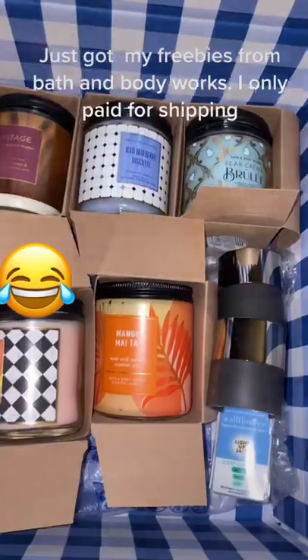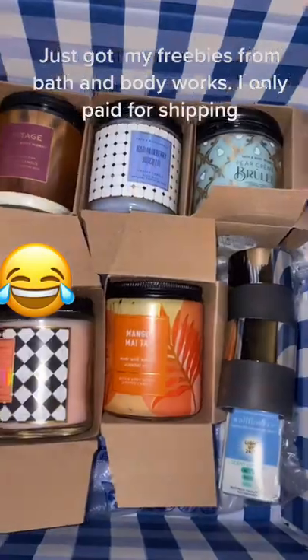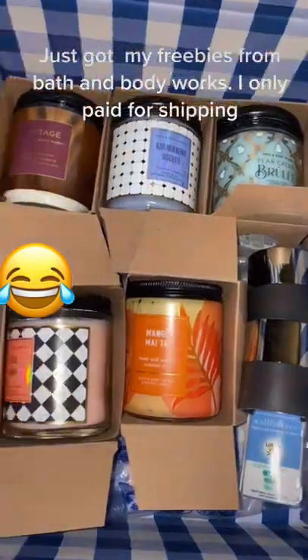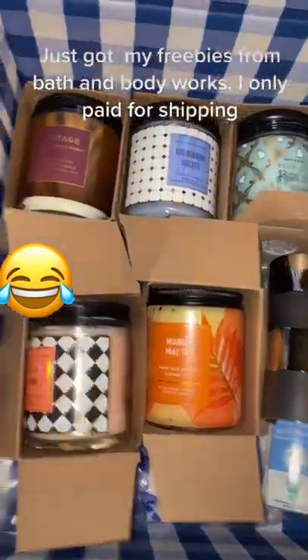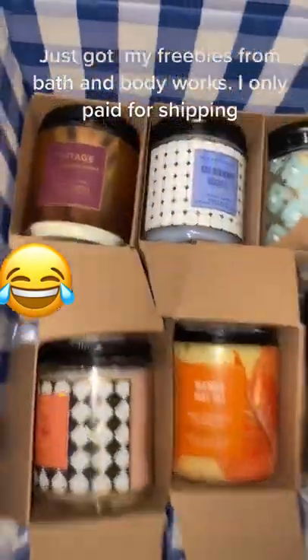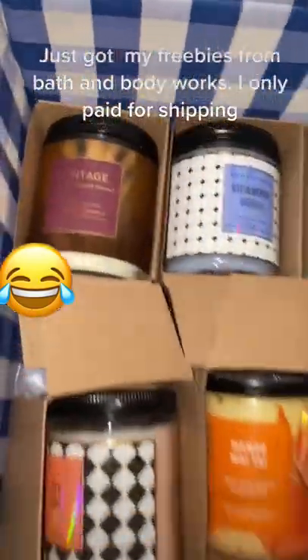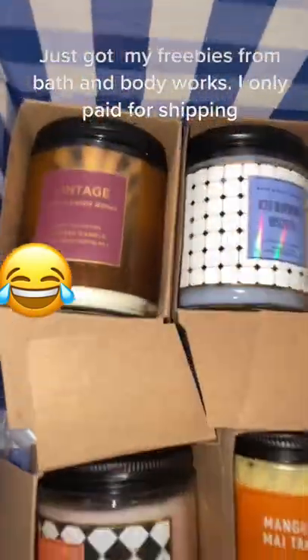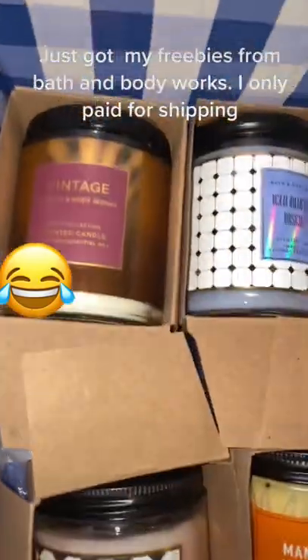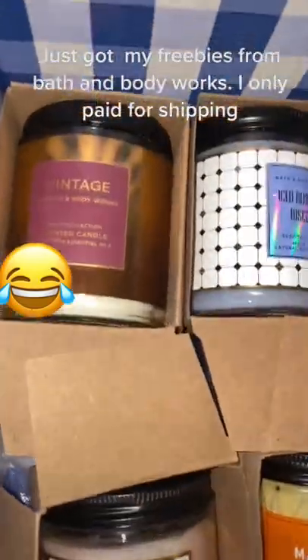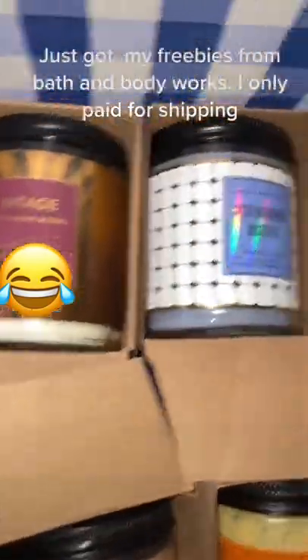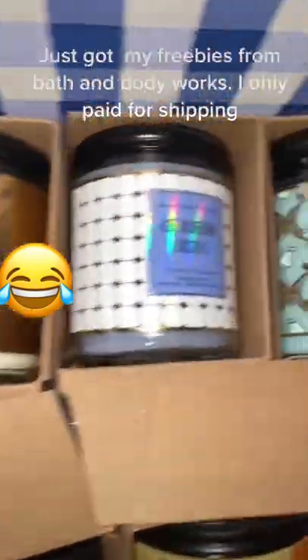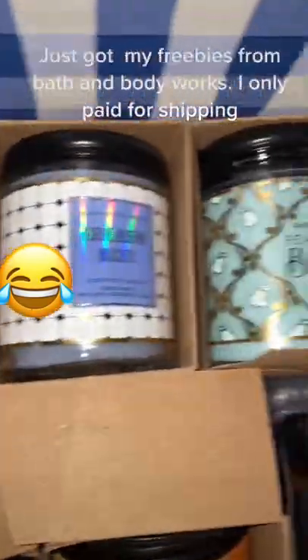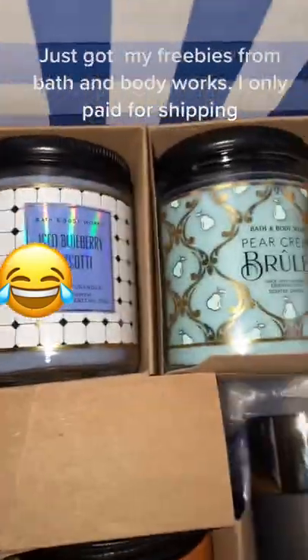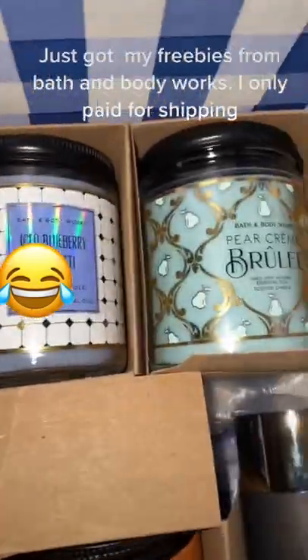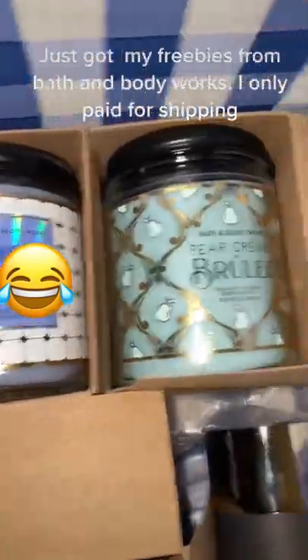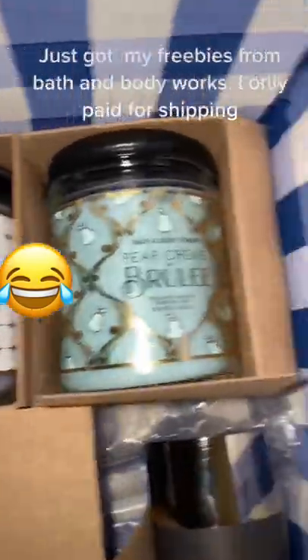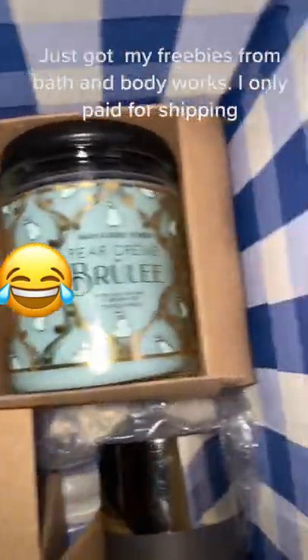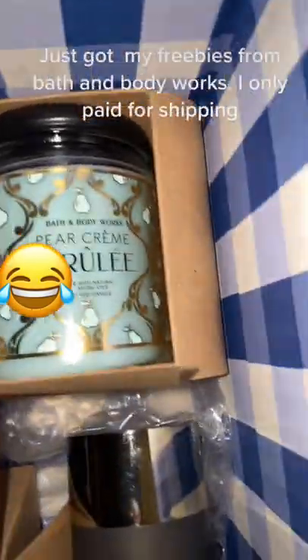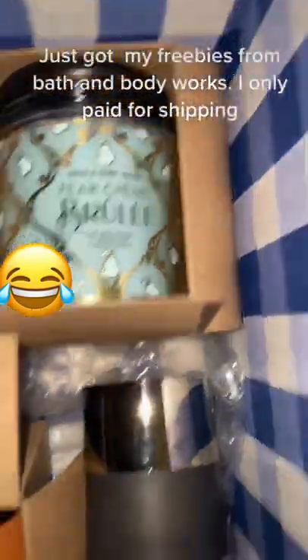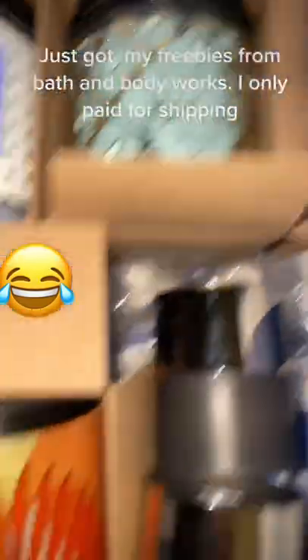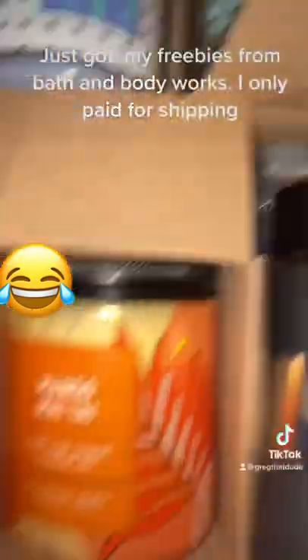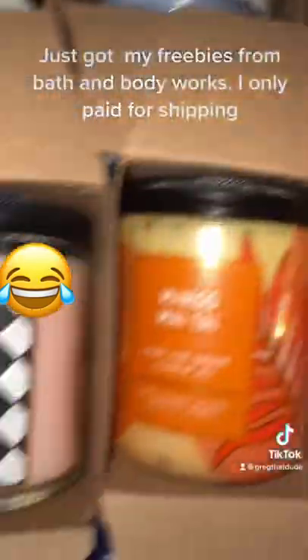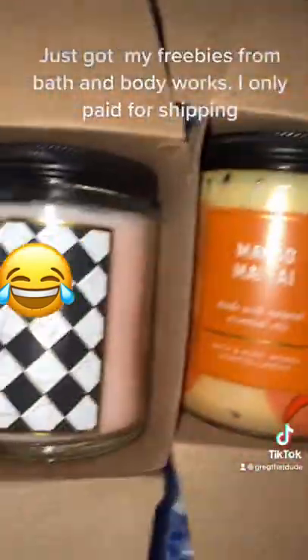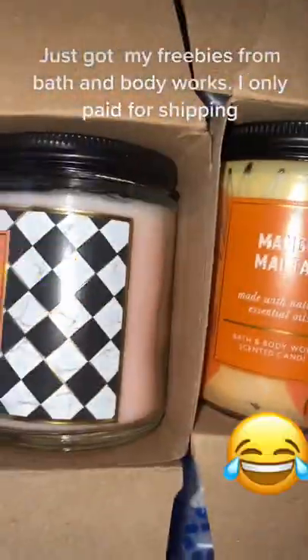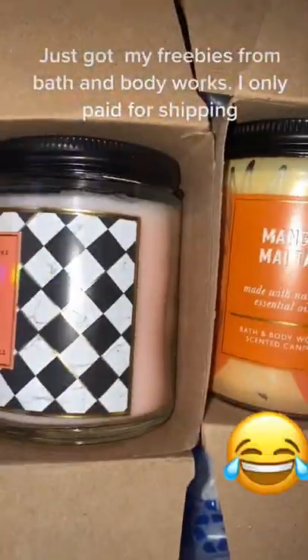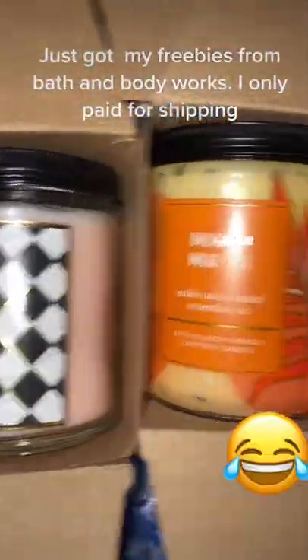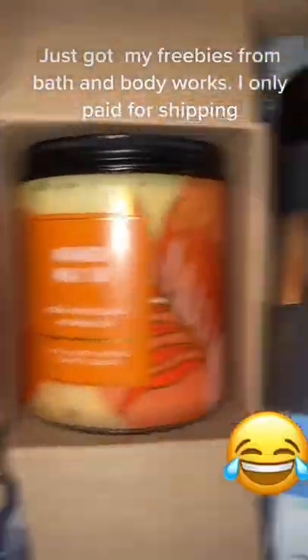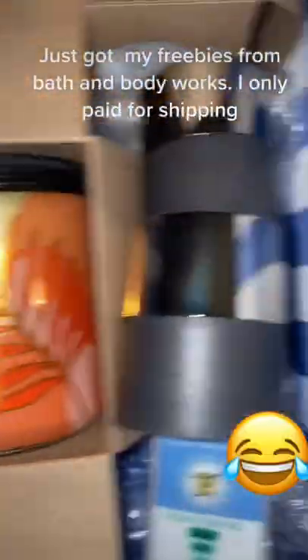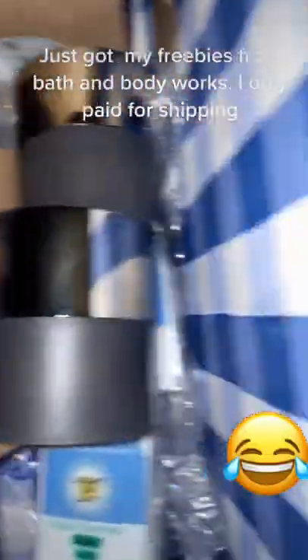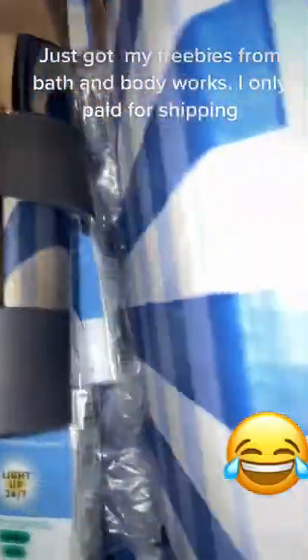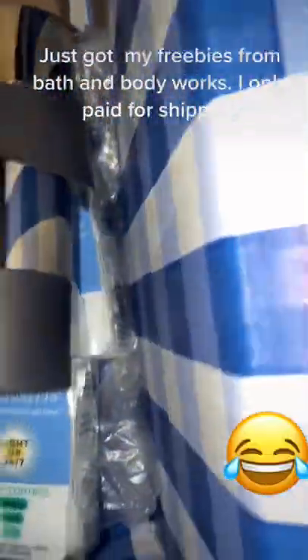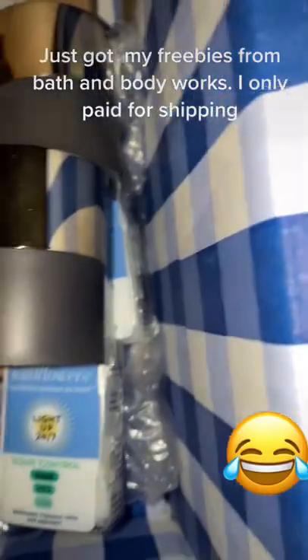Just got my freebies from Bath & Body Works. I only paid for shipping.